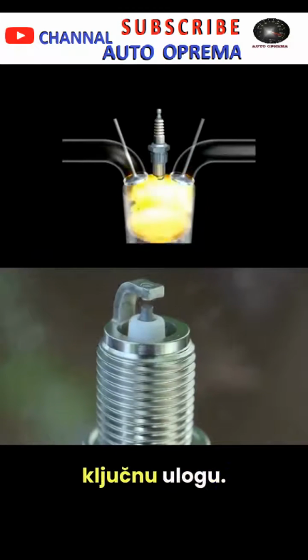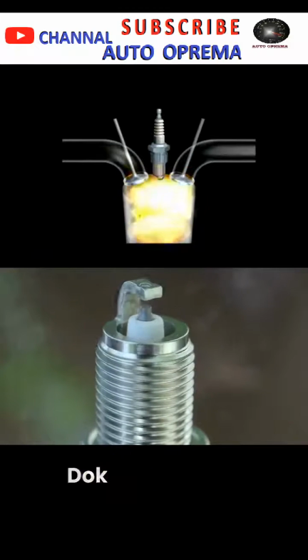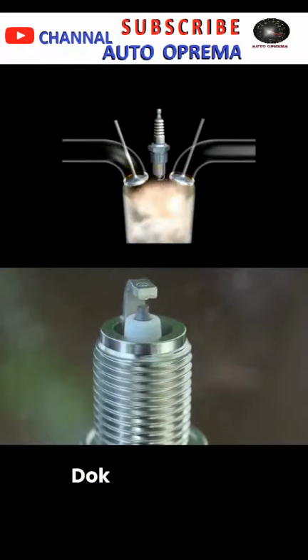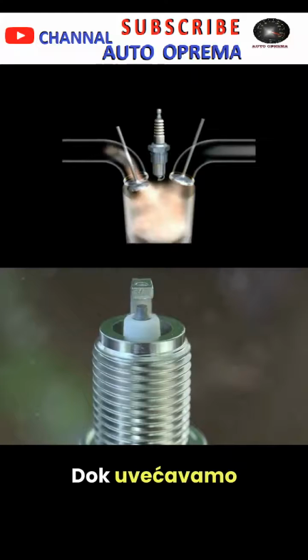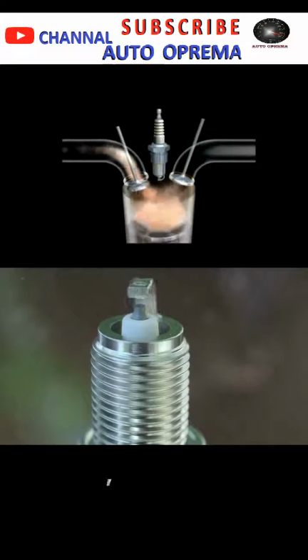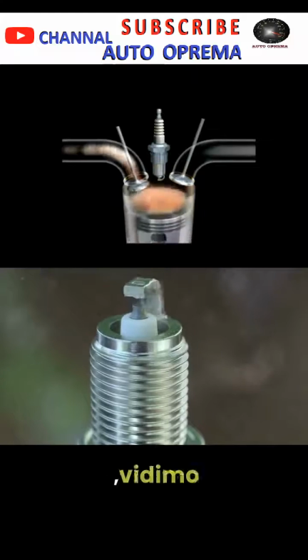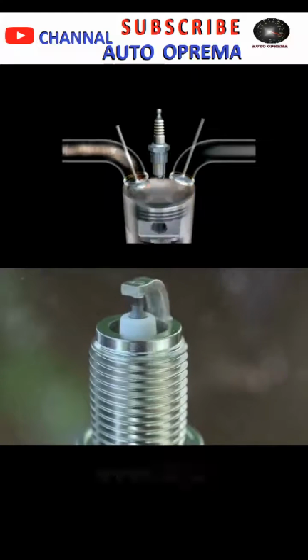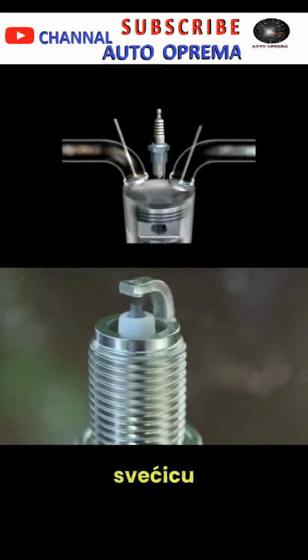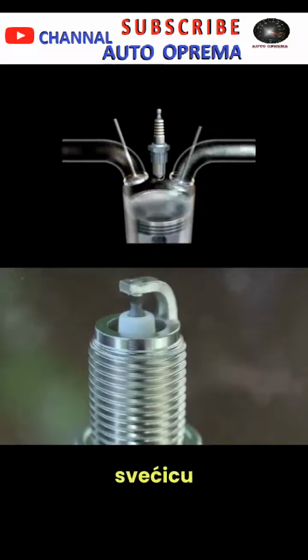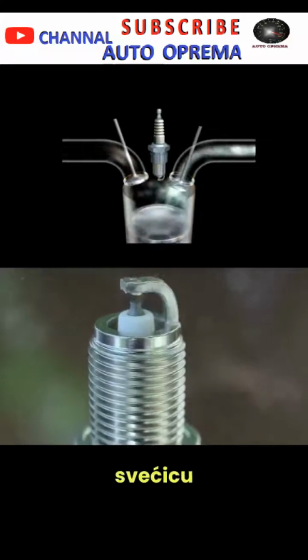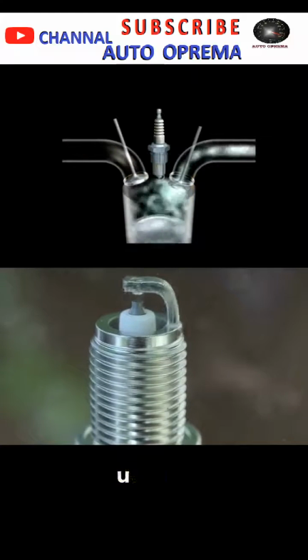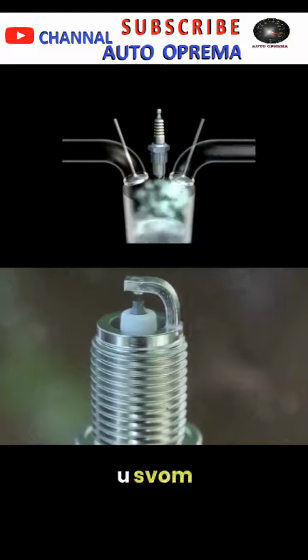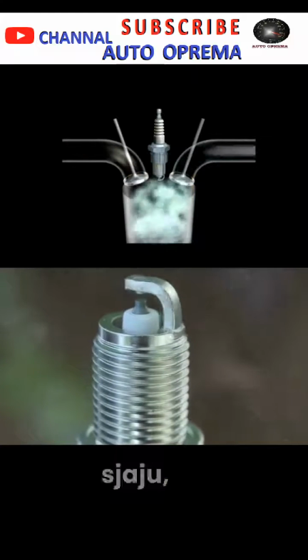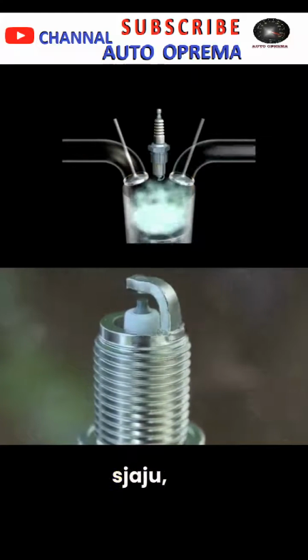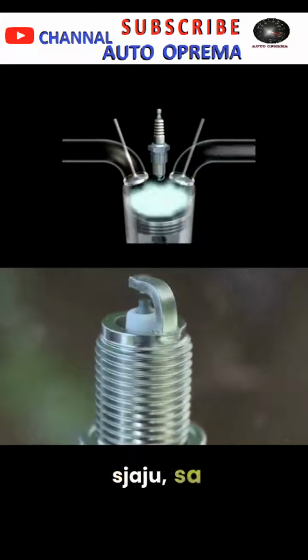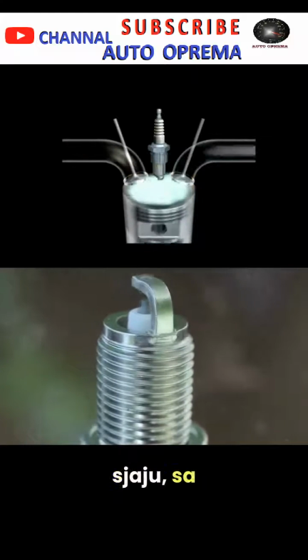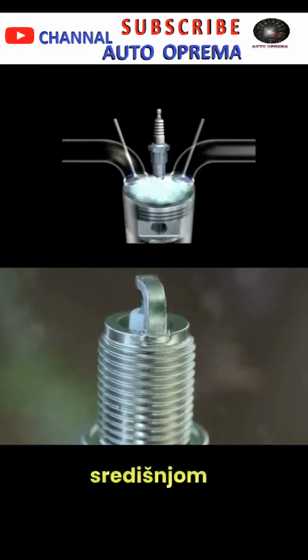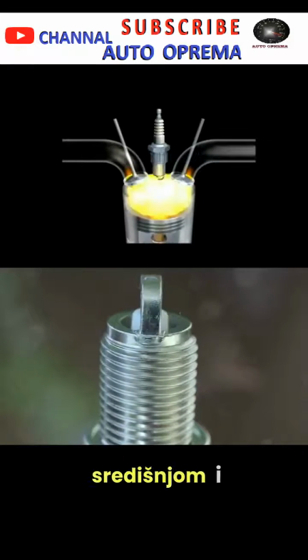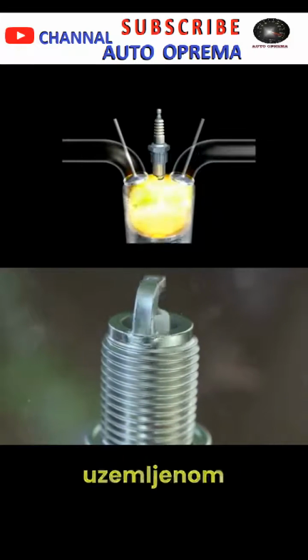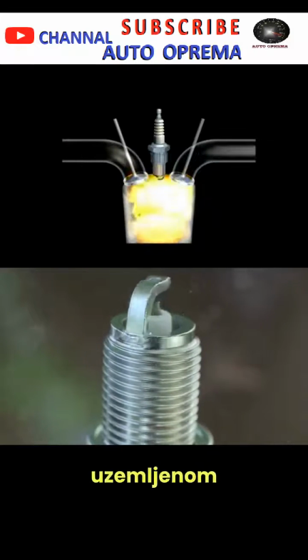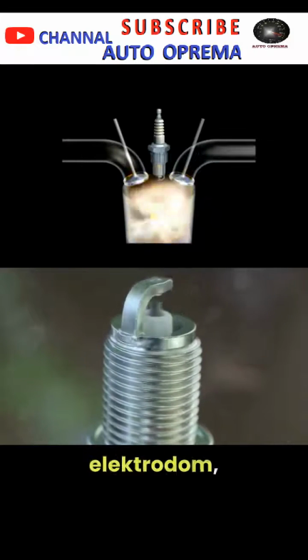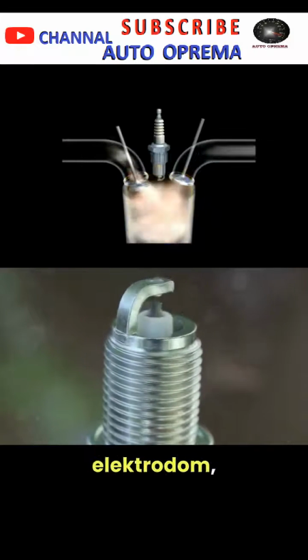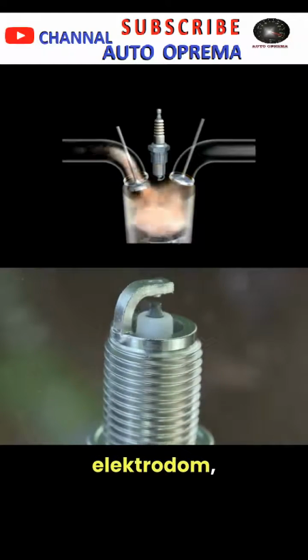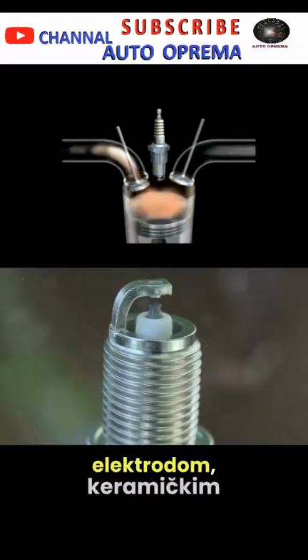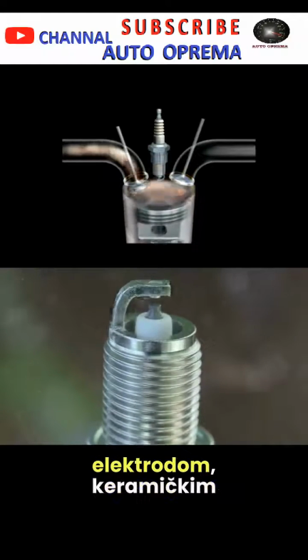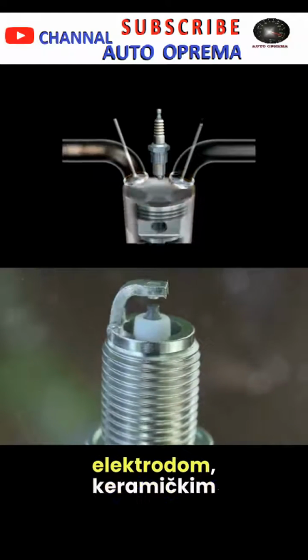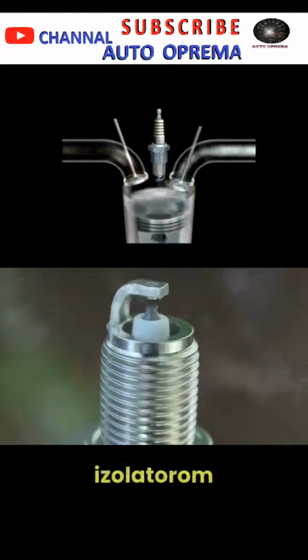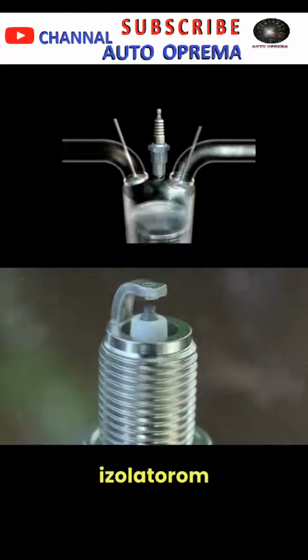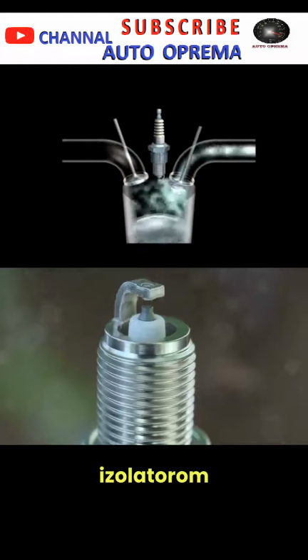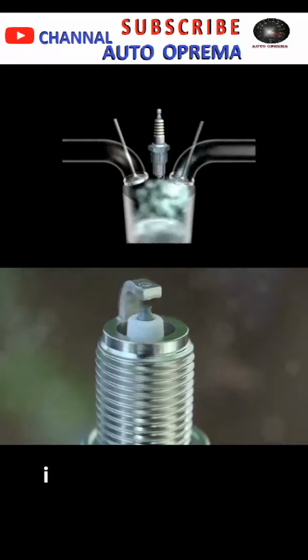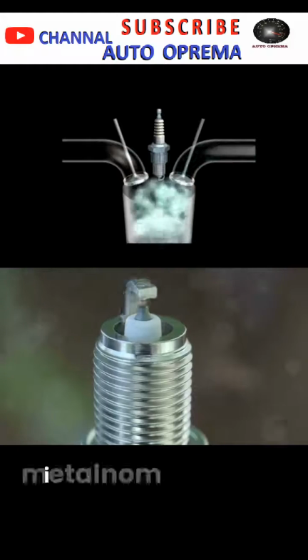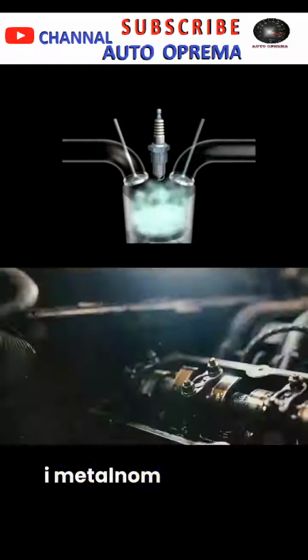As we zoom in, we see the spark plug in all its glory with its center and ground electrodes, ceramic insulator, and metal shell.